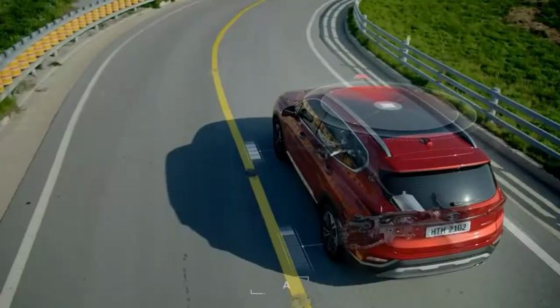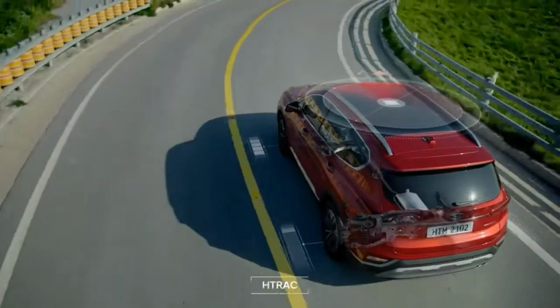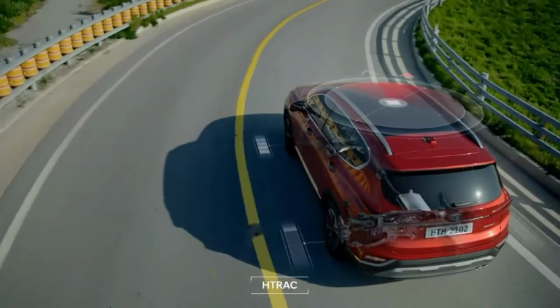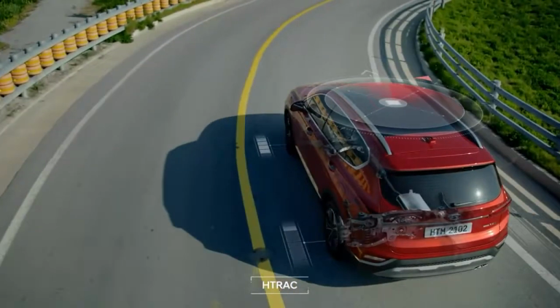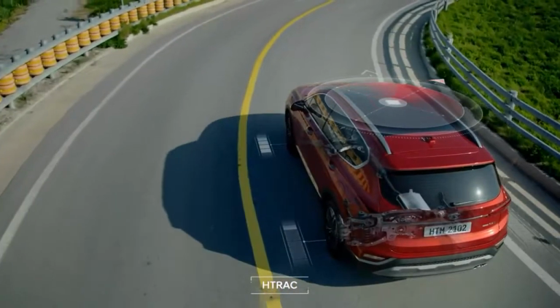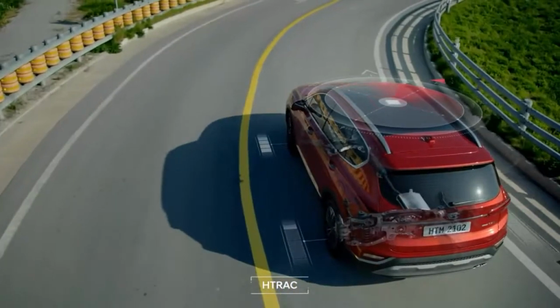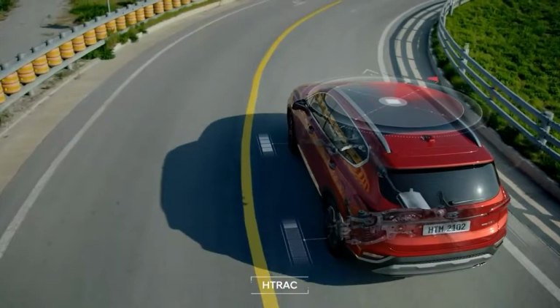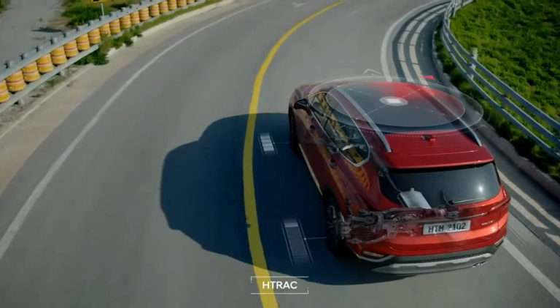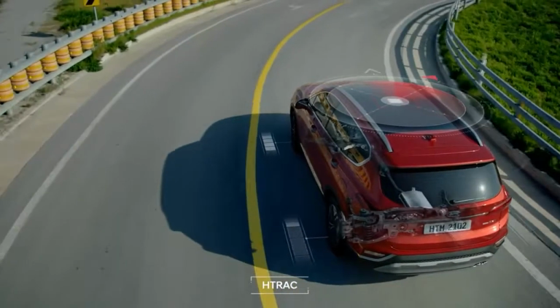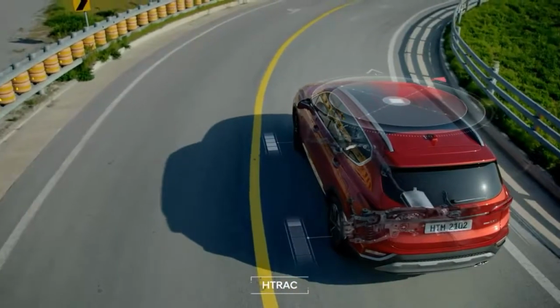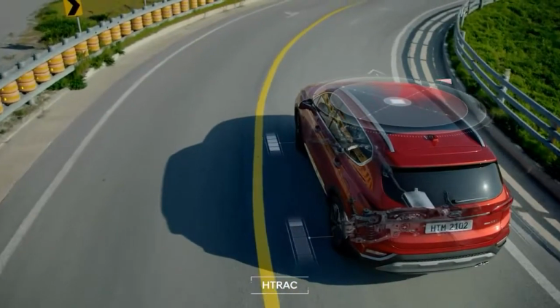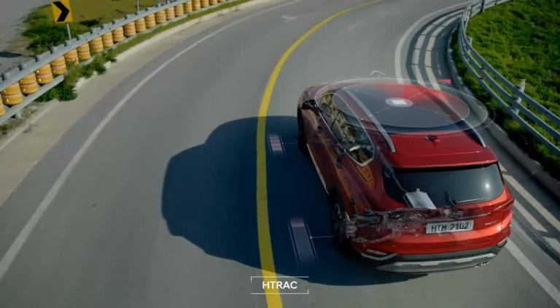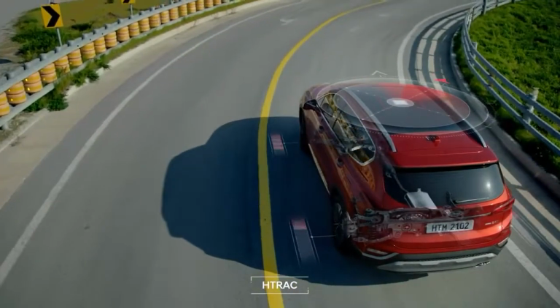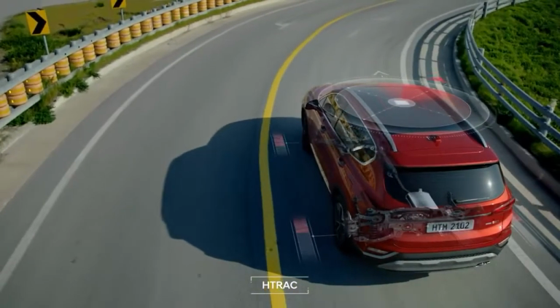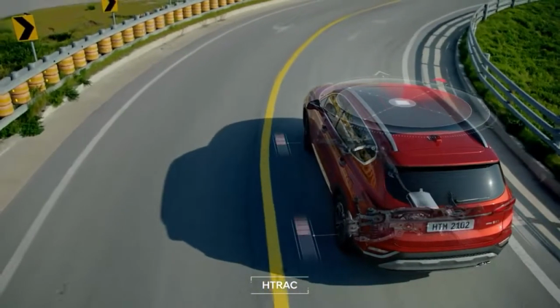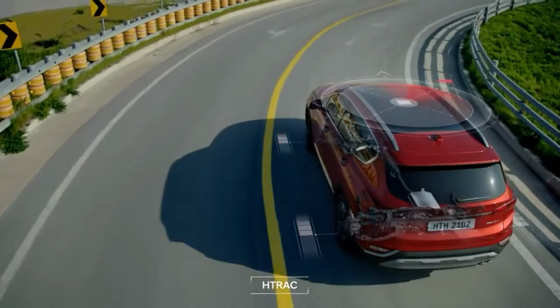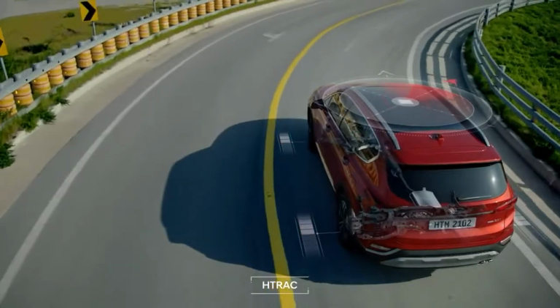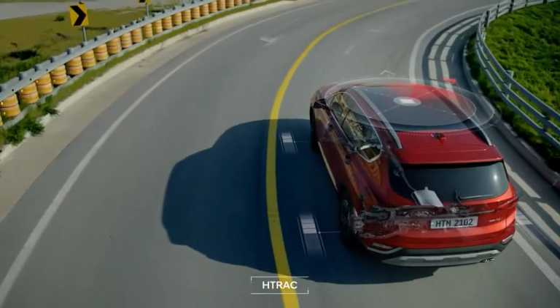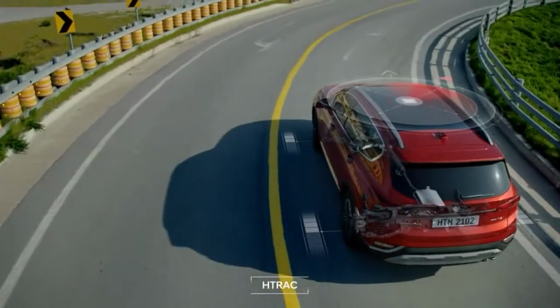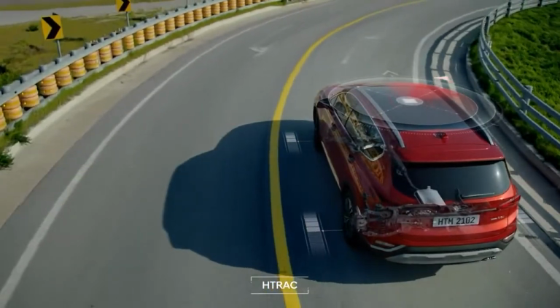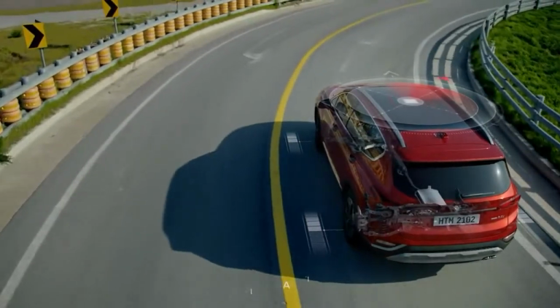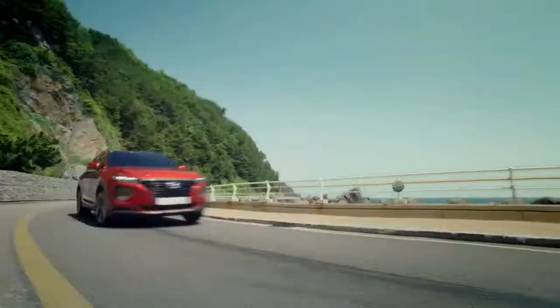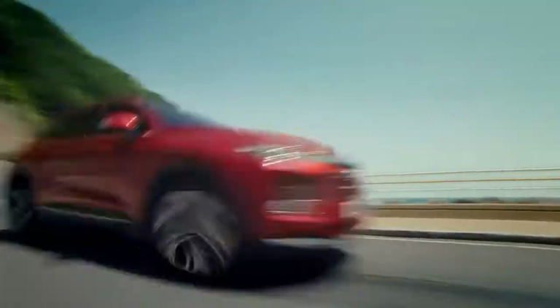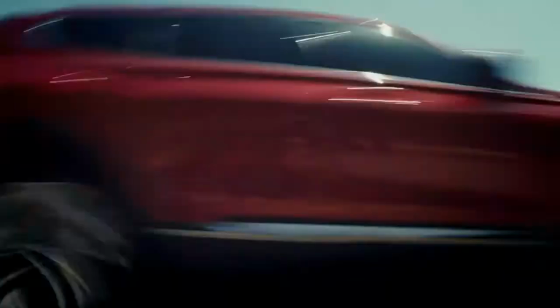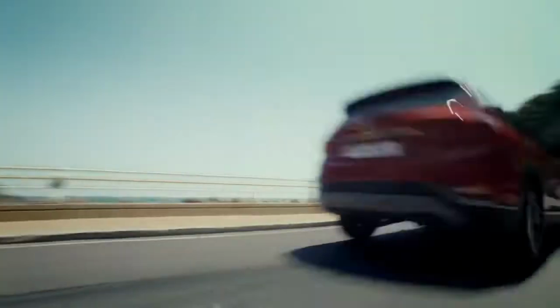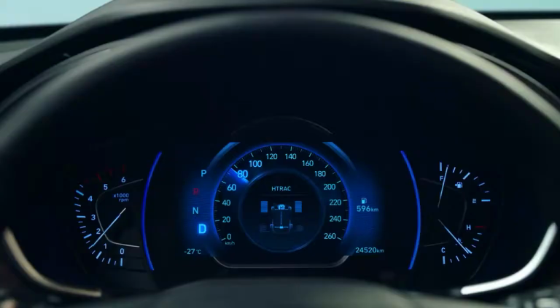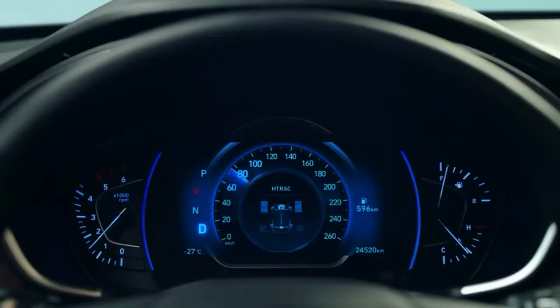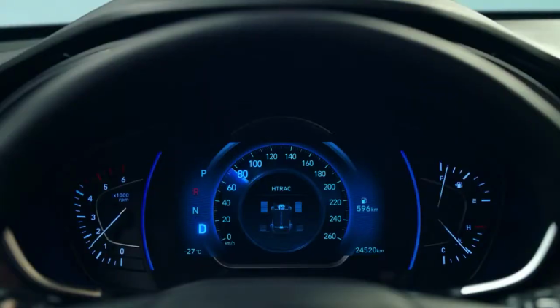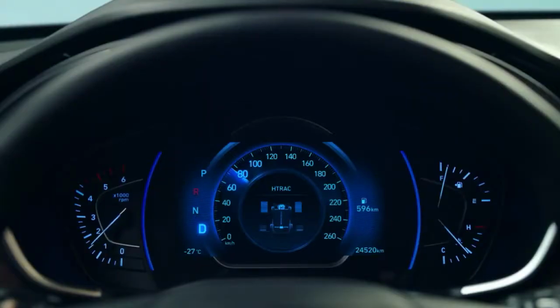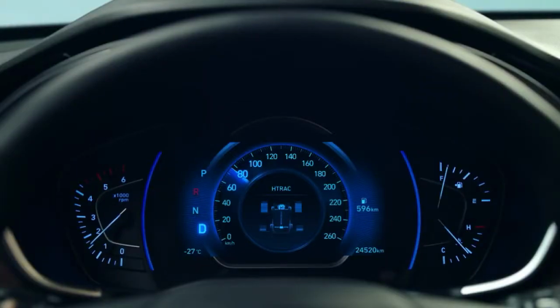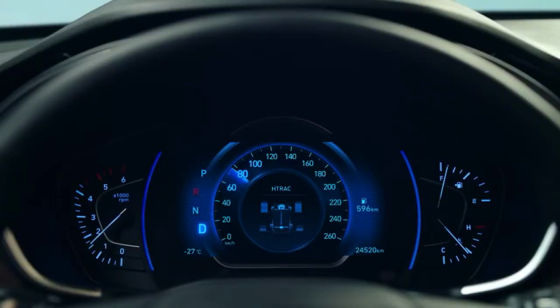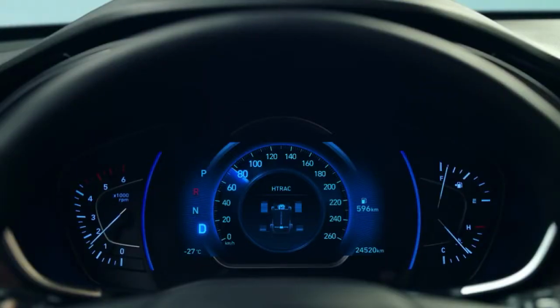The HTRAC, an electronic AWD system, guarantees stable driving in any environment.